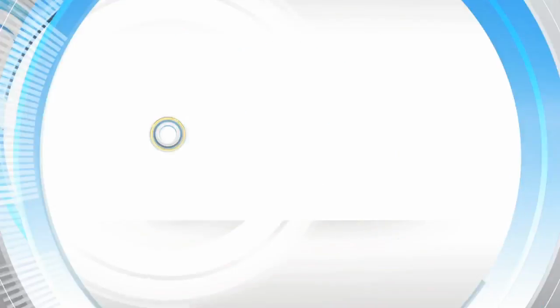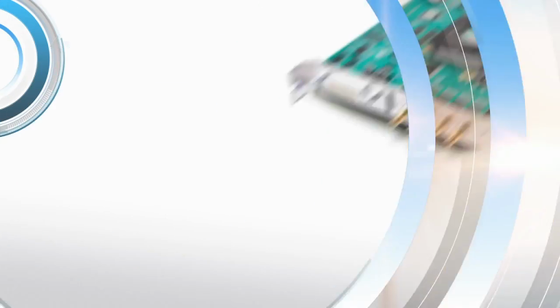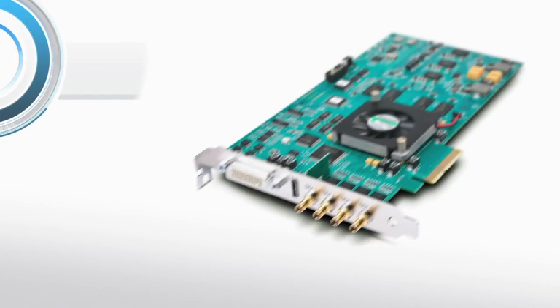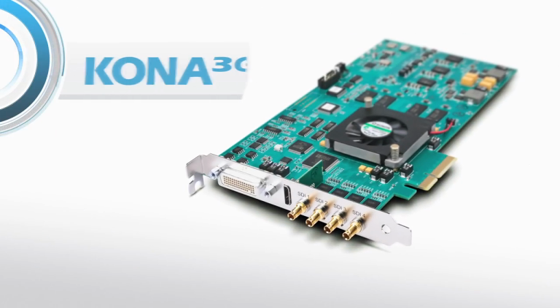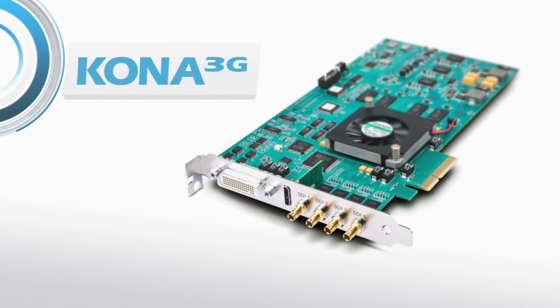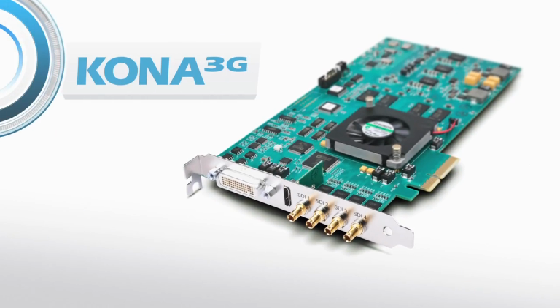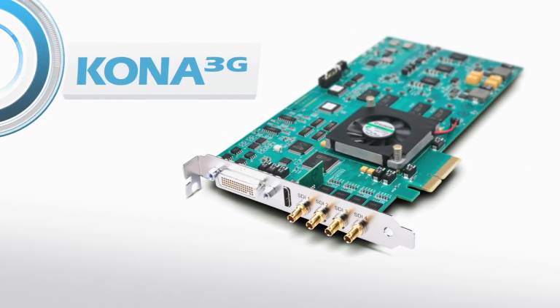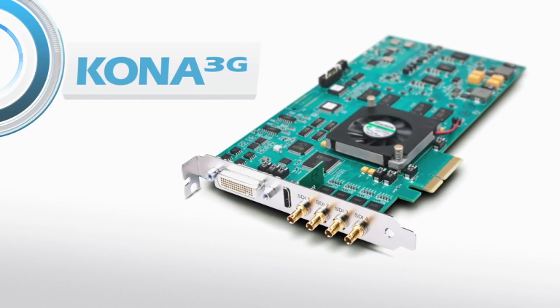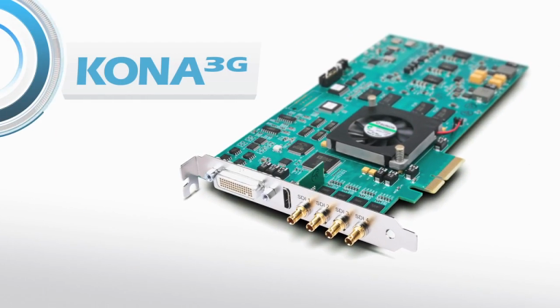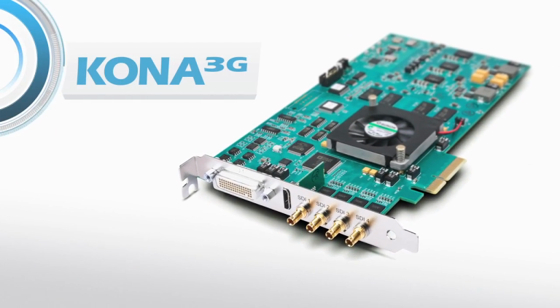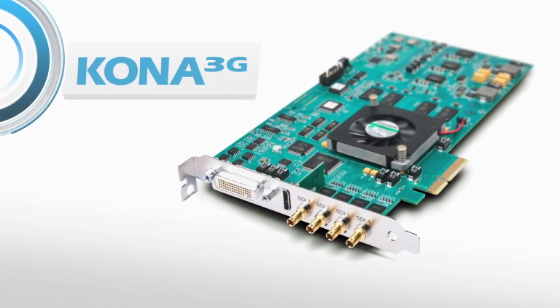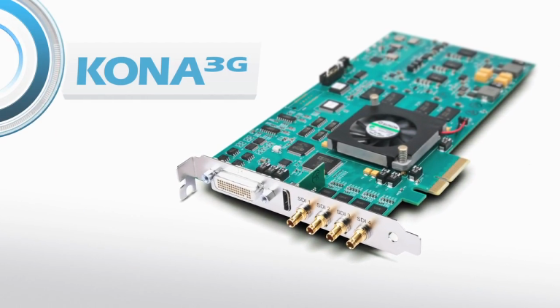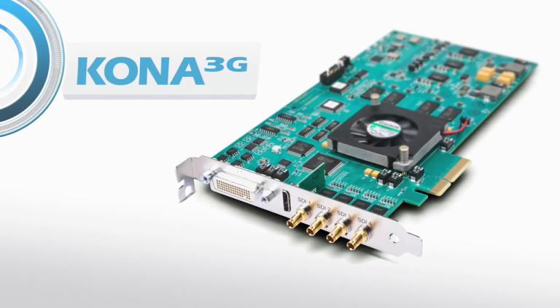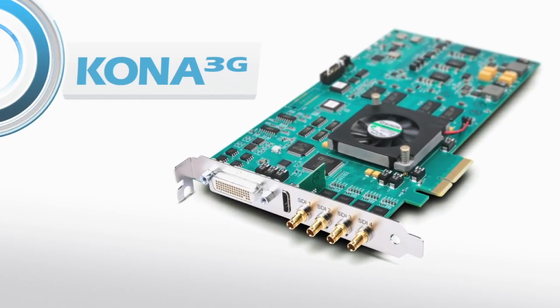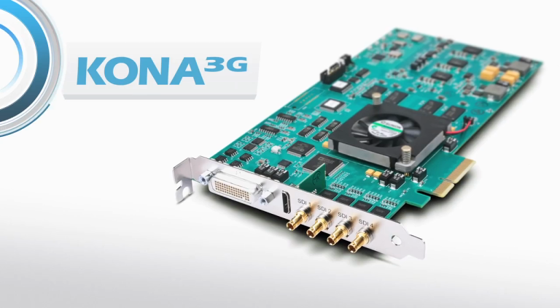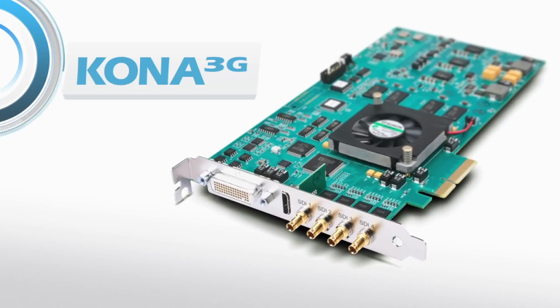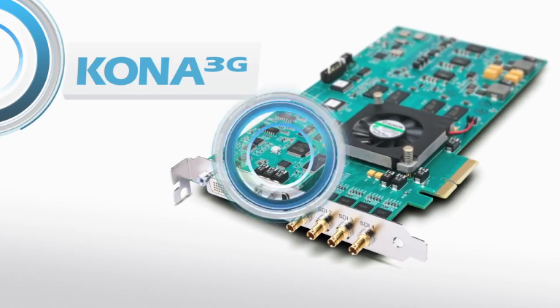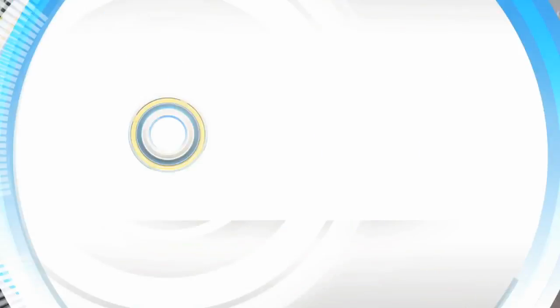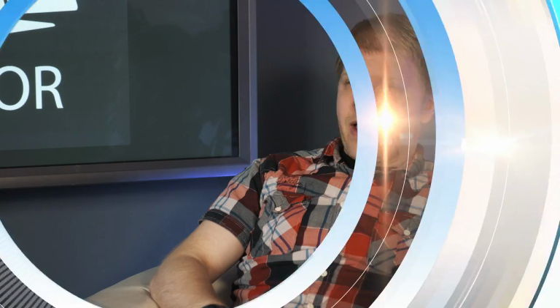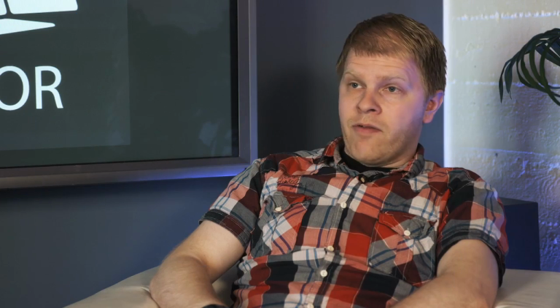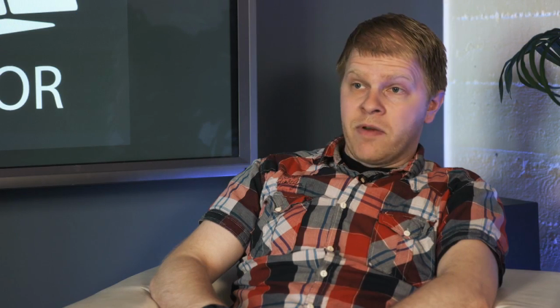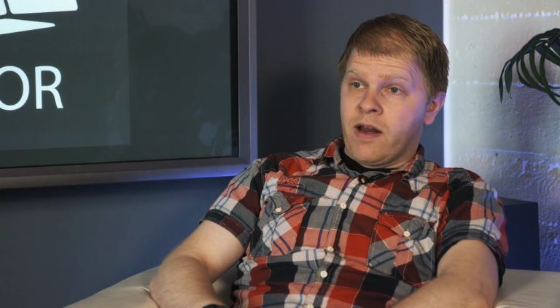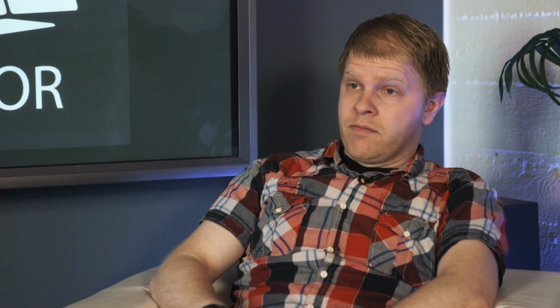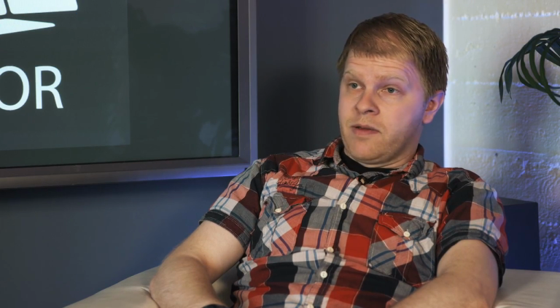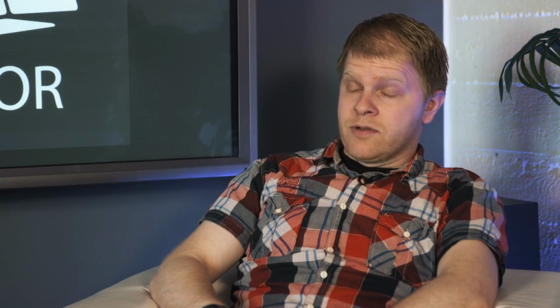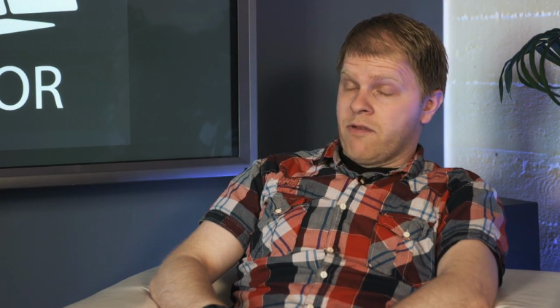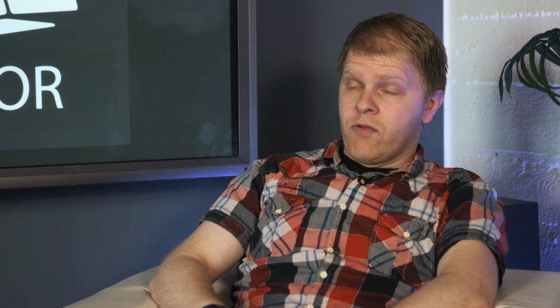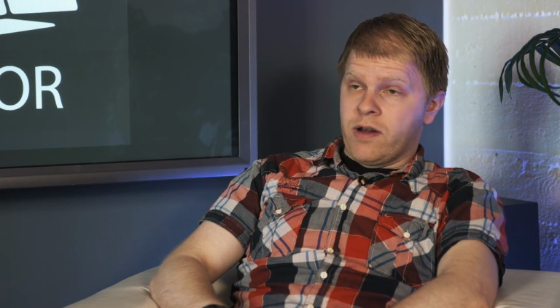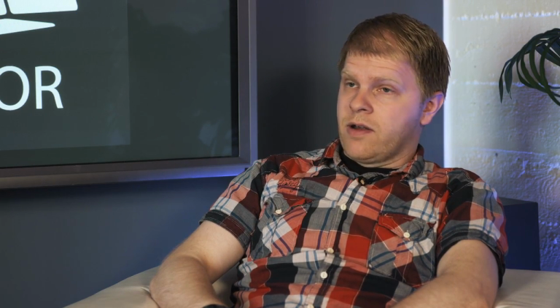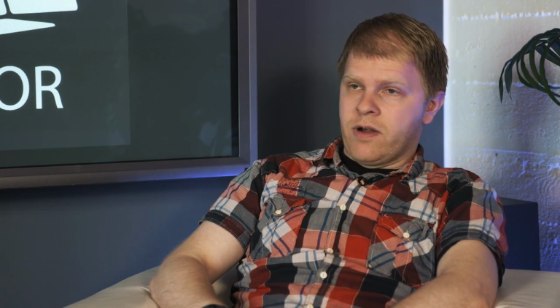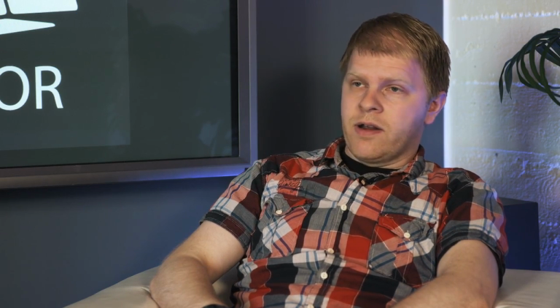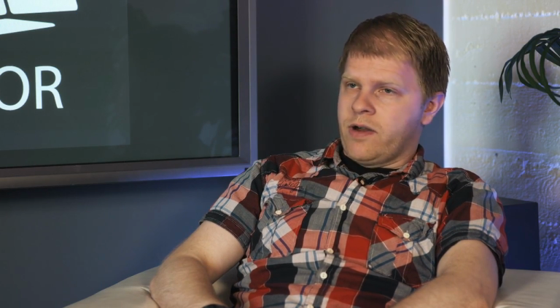We have been using the ATA Kona 3D cards for some years, and they haven't been failing — they just have been running and running and running.